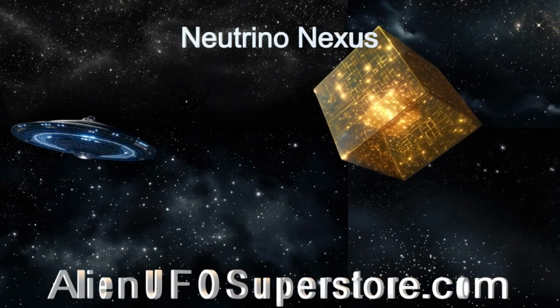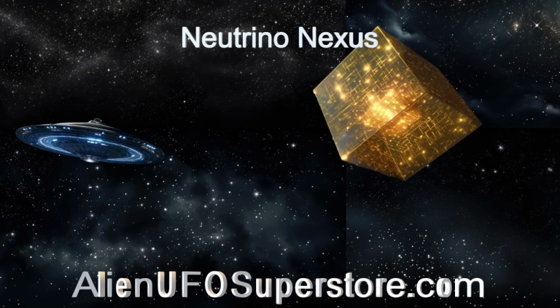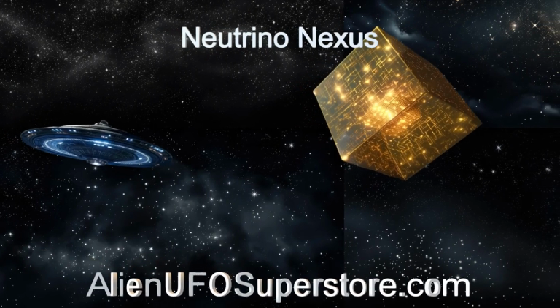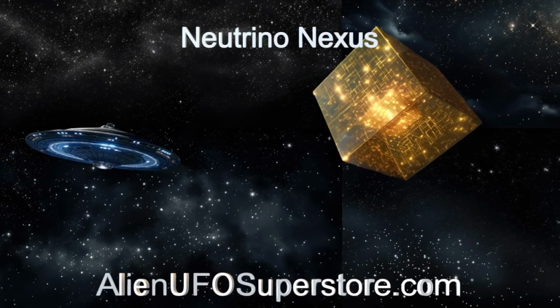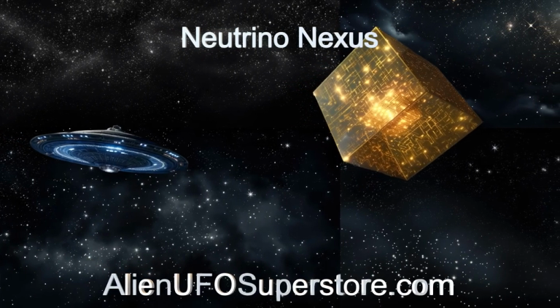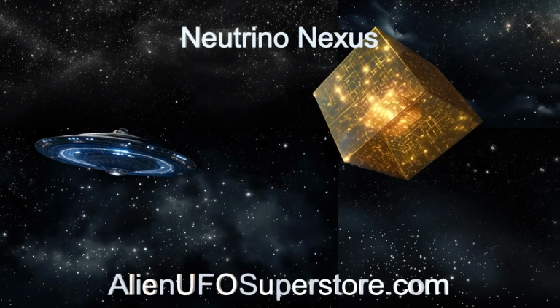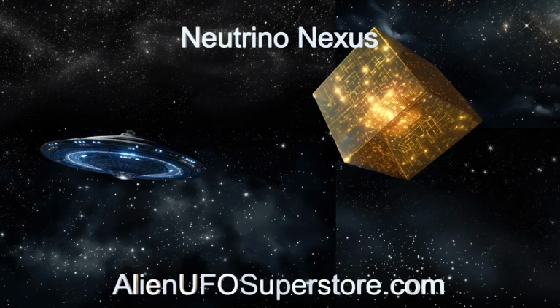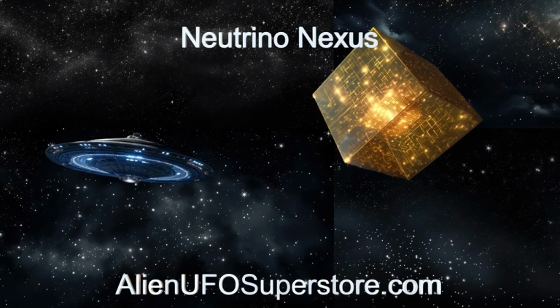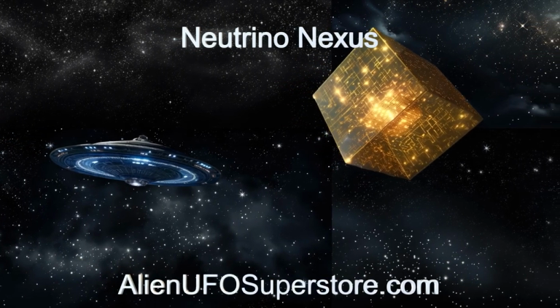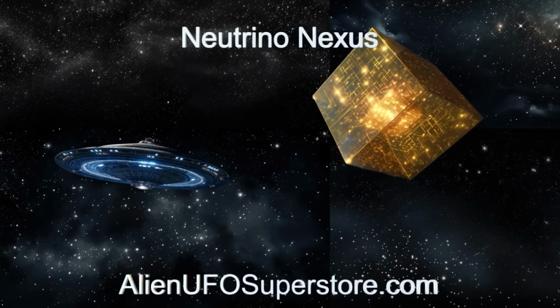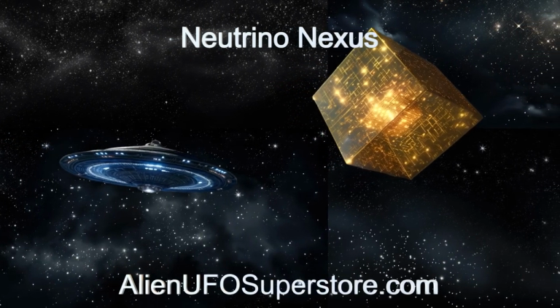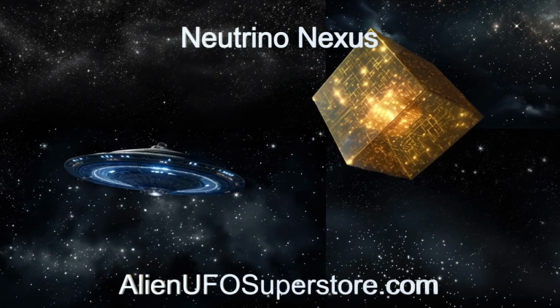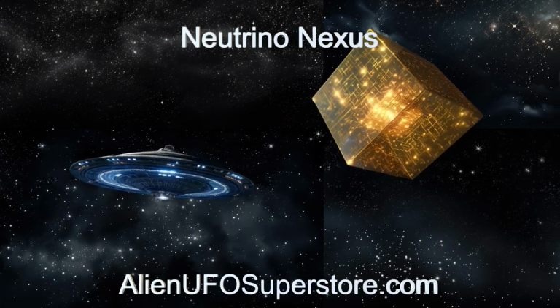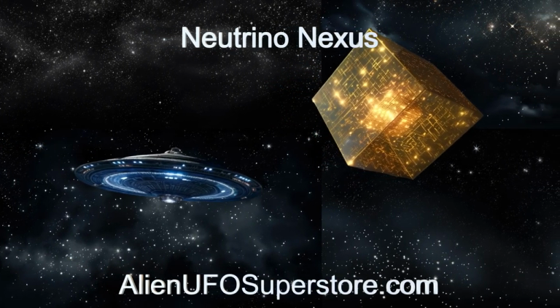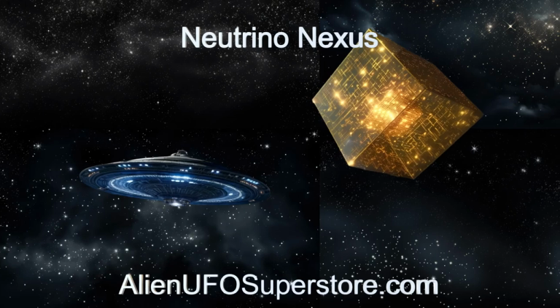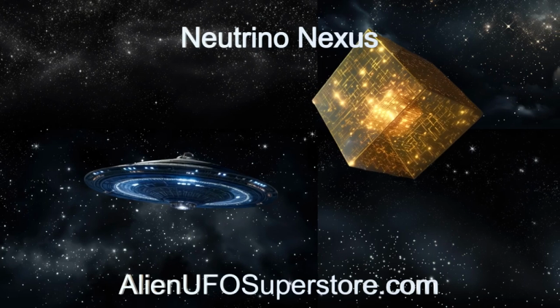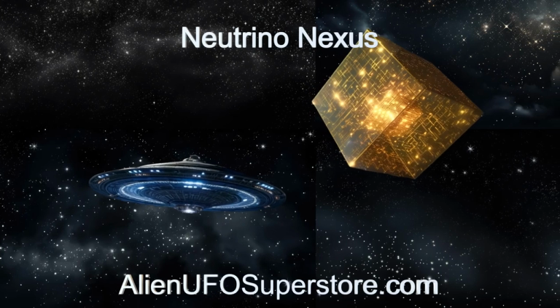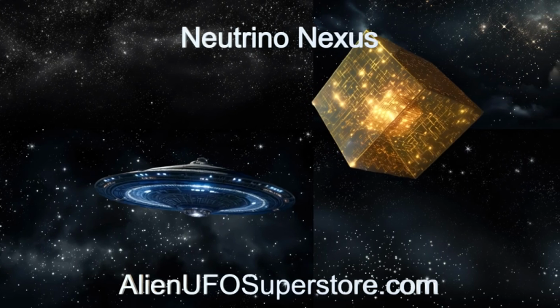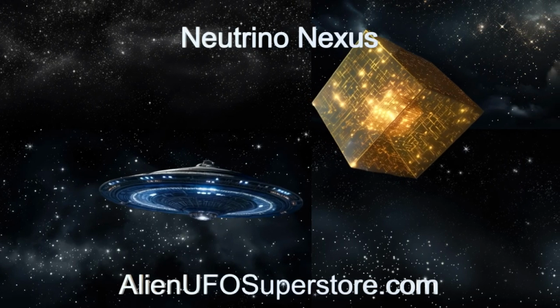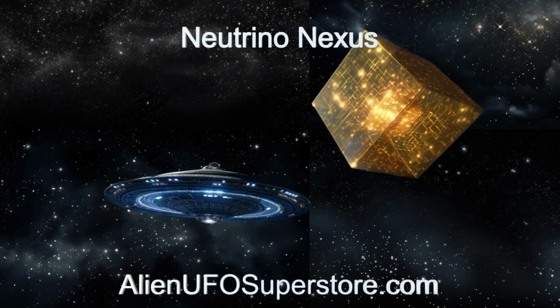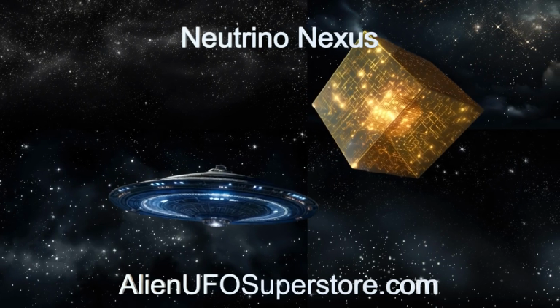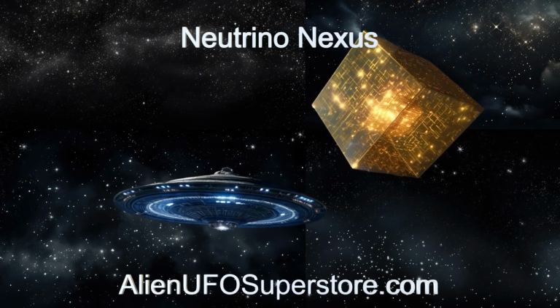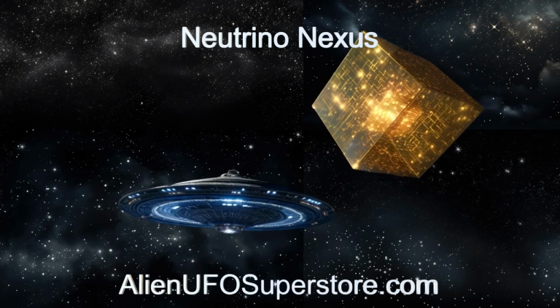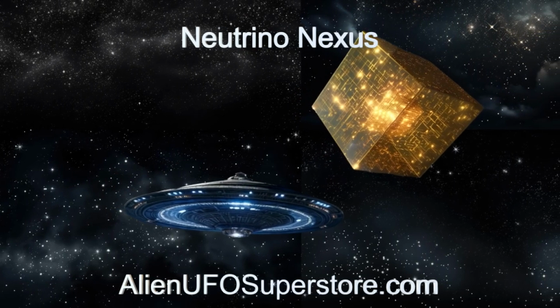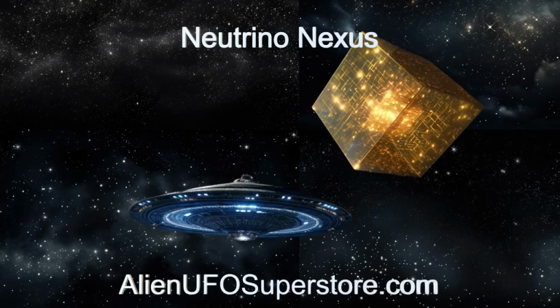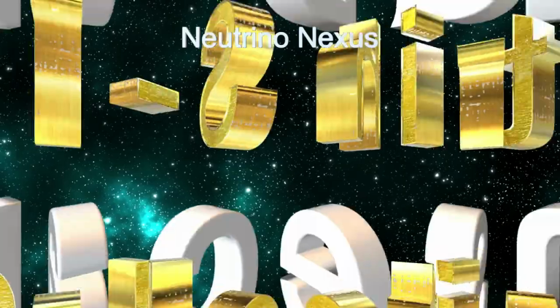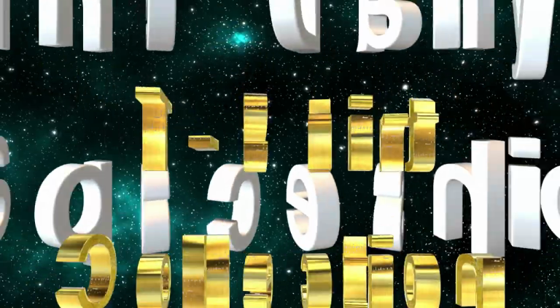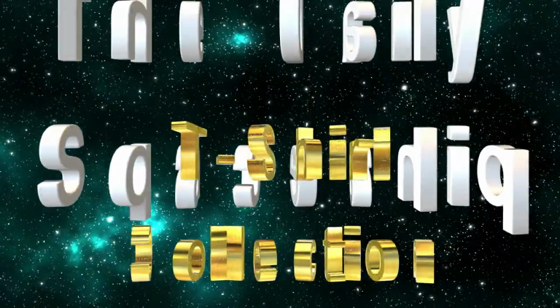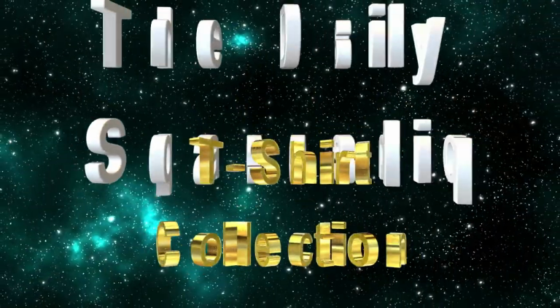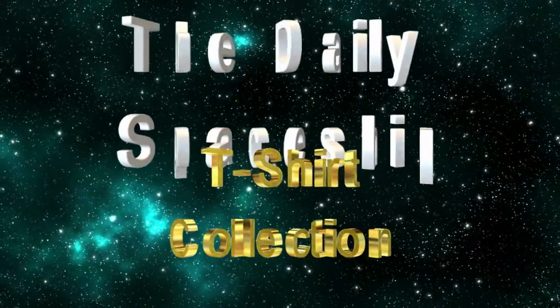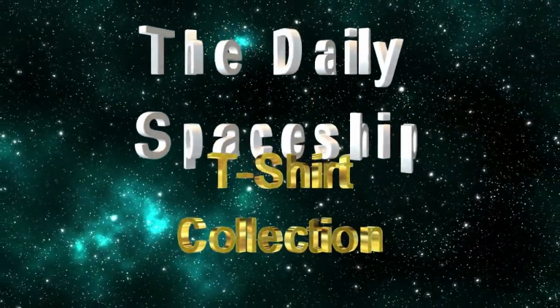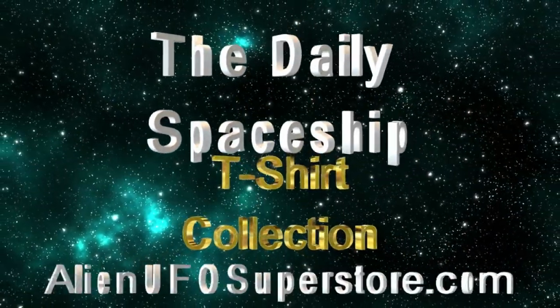See the link in the description below for more information. Don't forget to like and subscribe. Hey Daily Spaceship fans!